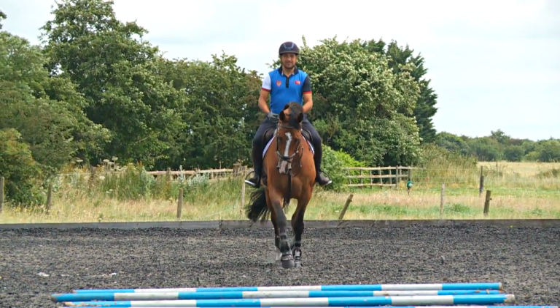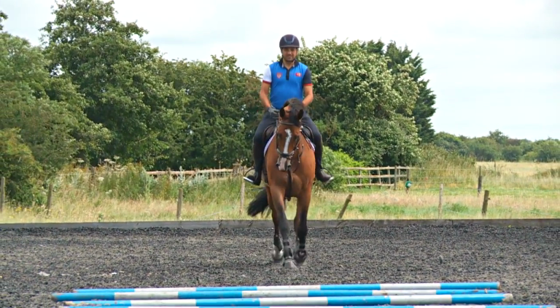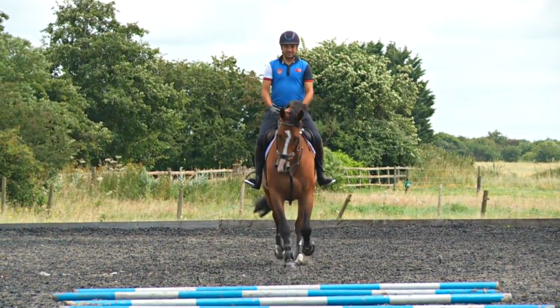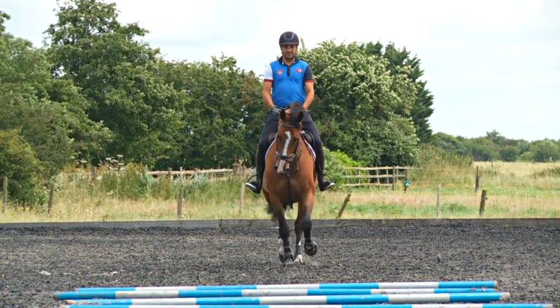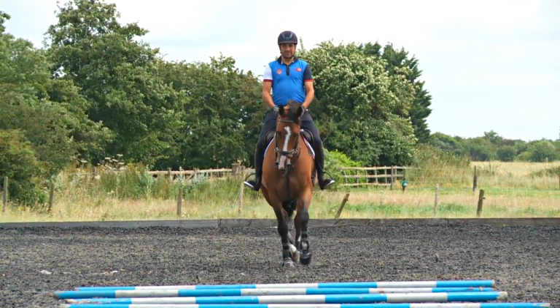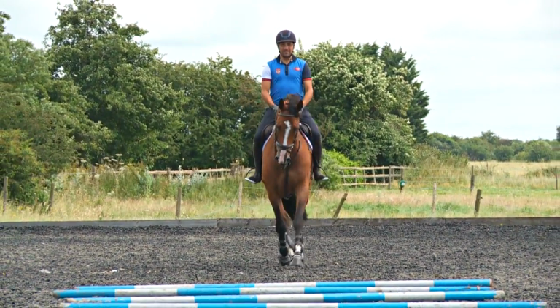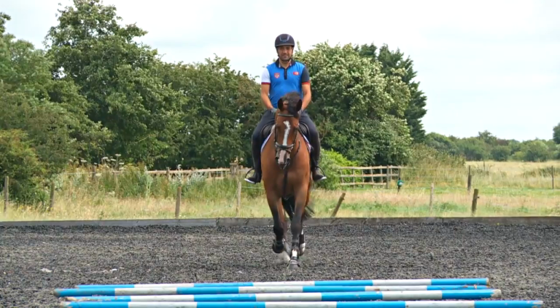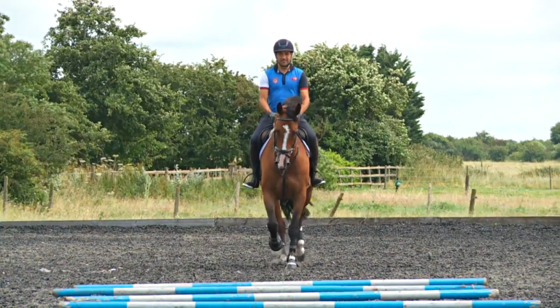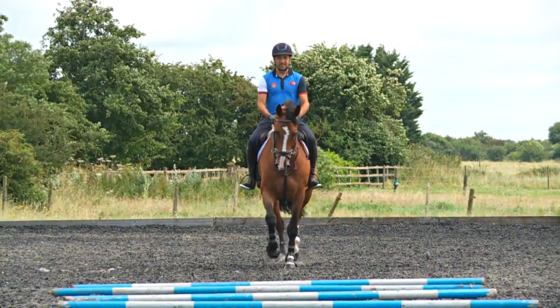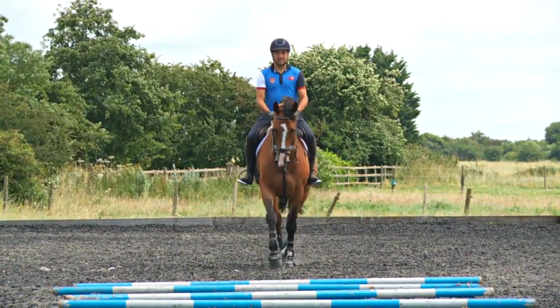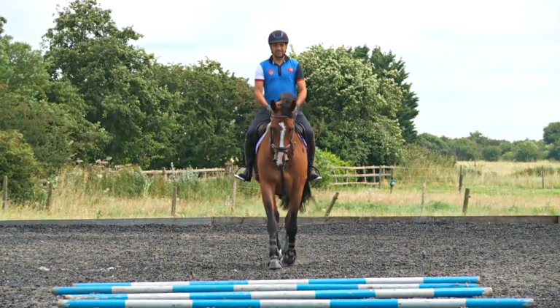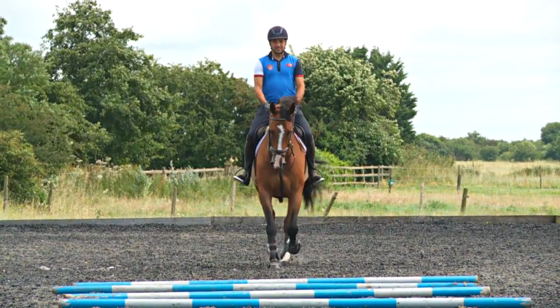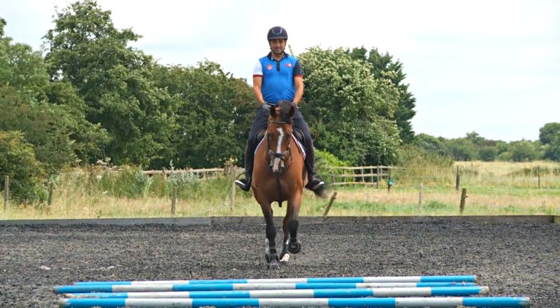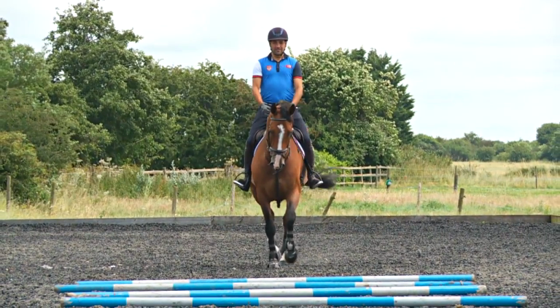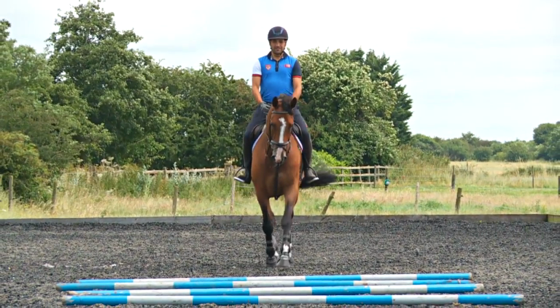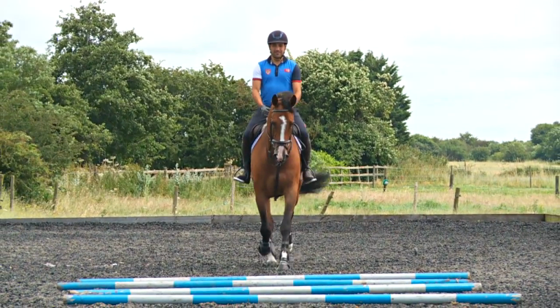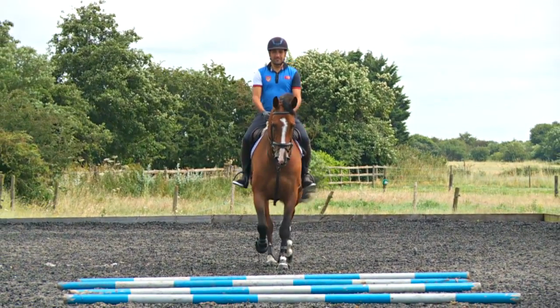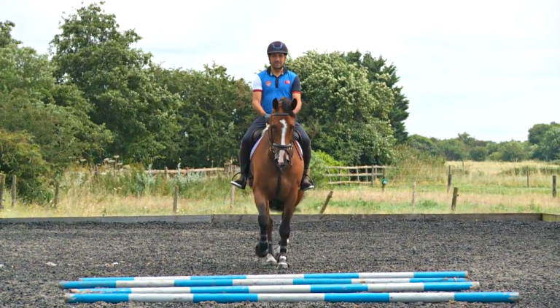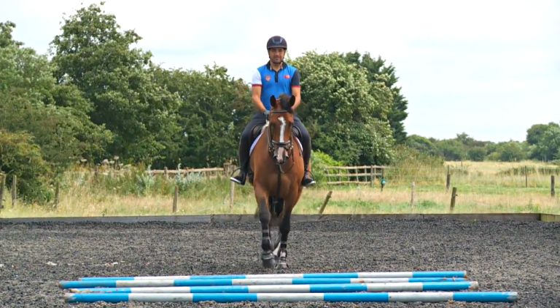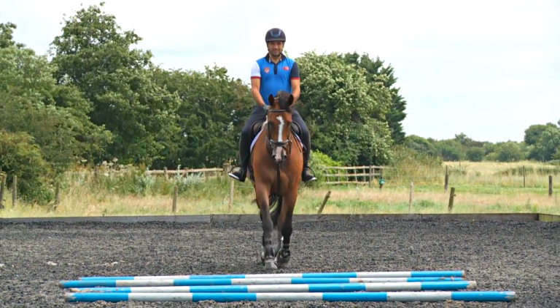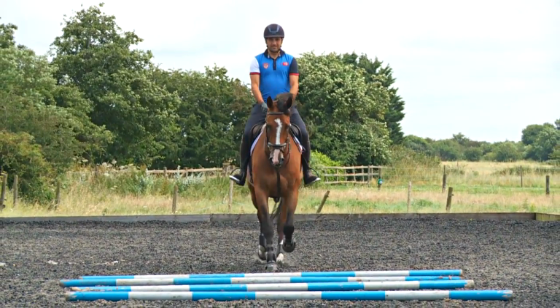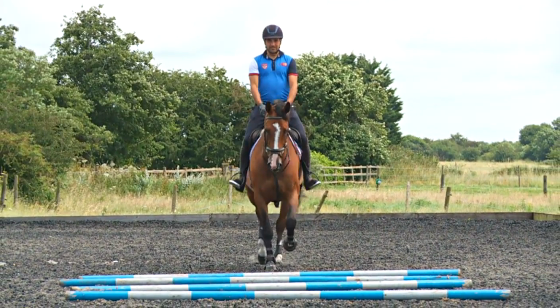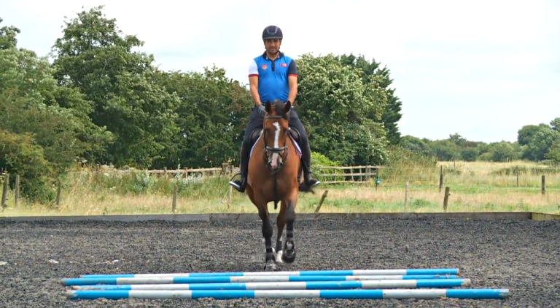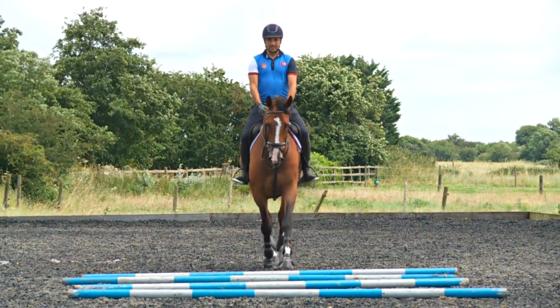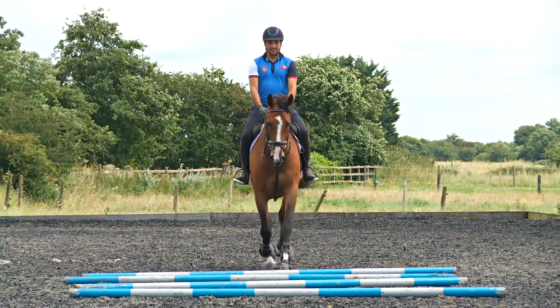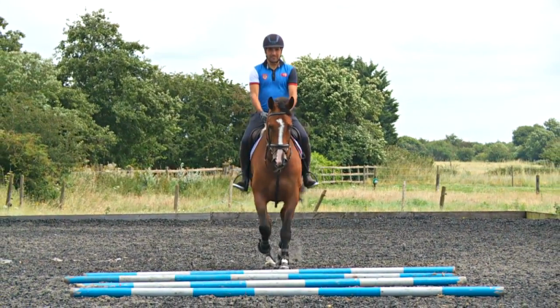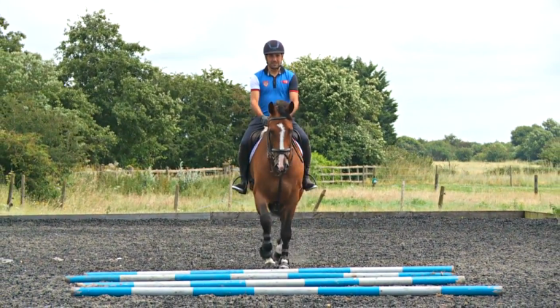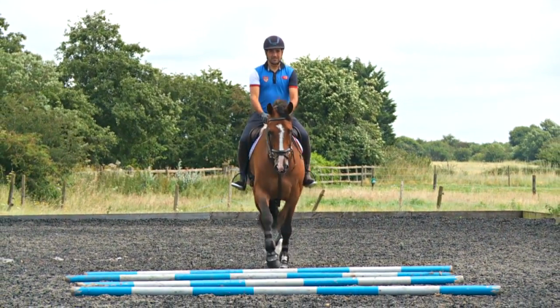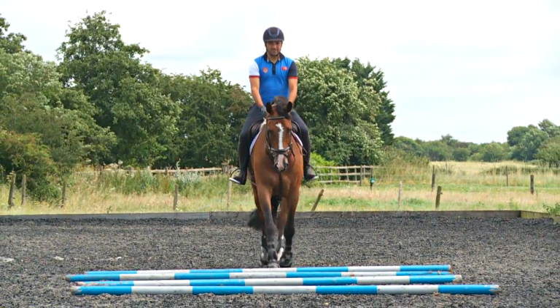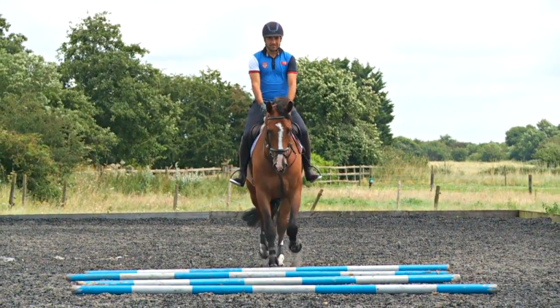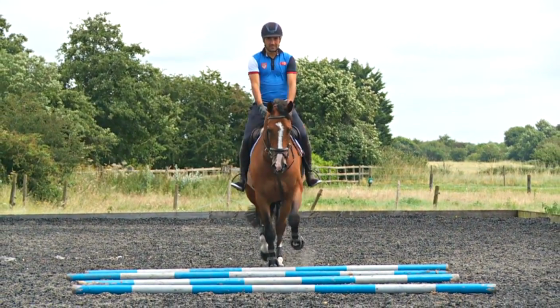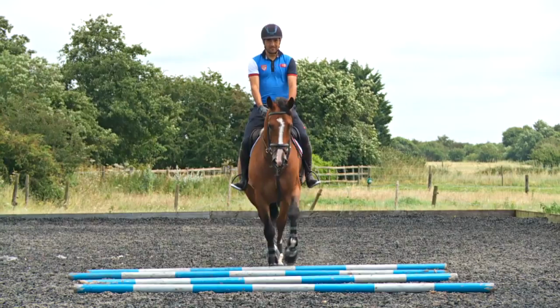Now your job as the rider is to maintain a nice rhythm in the trot and aim for the centre of the poles.